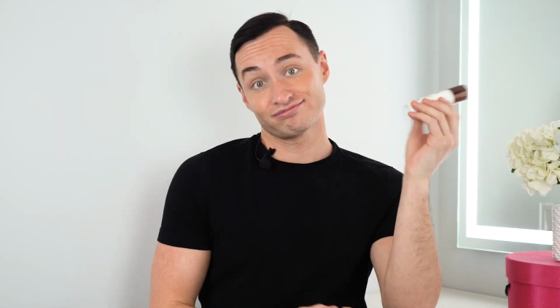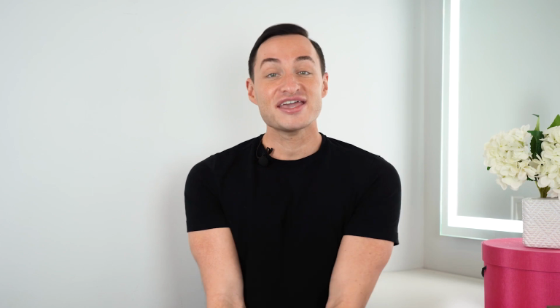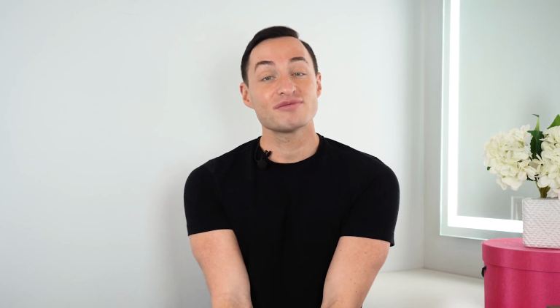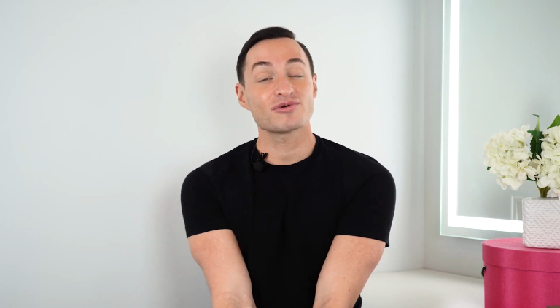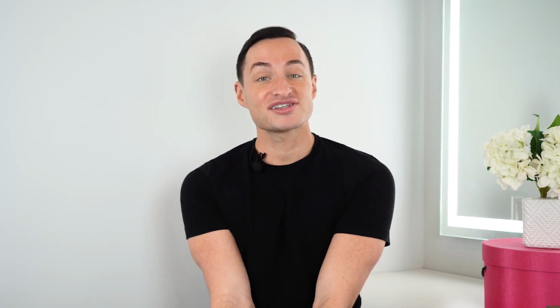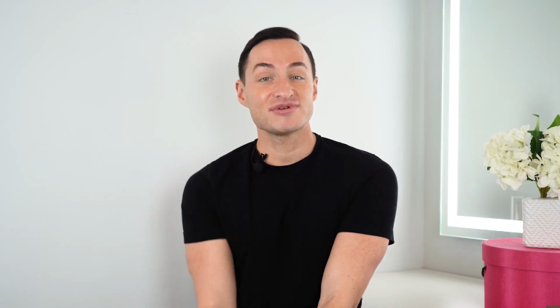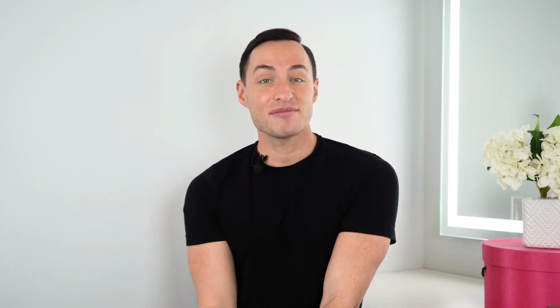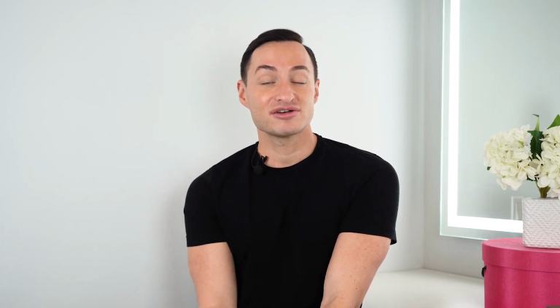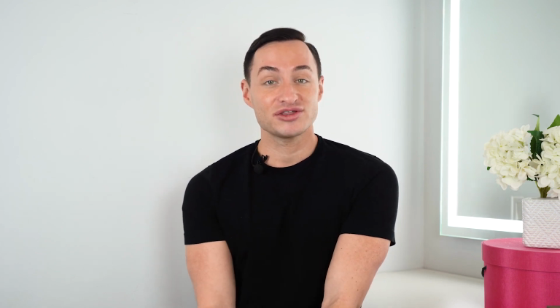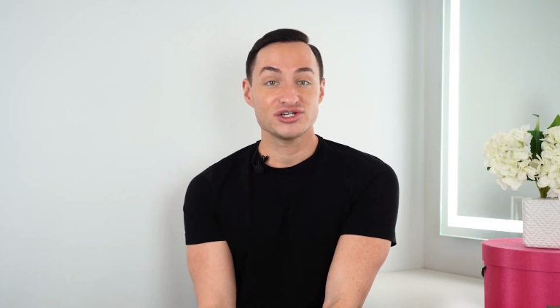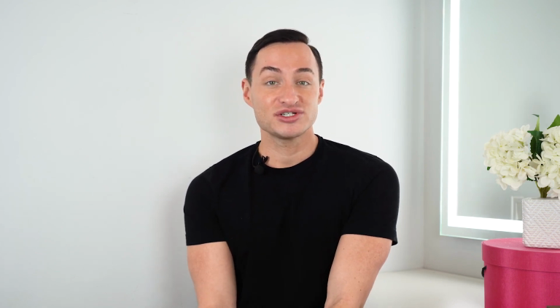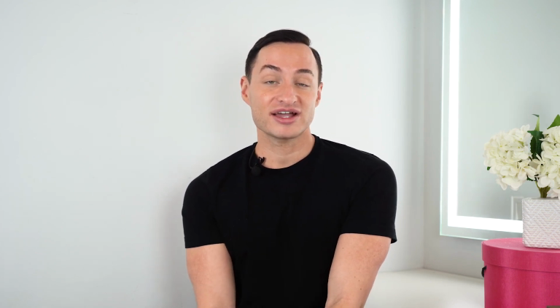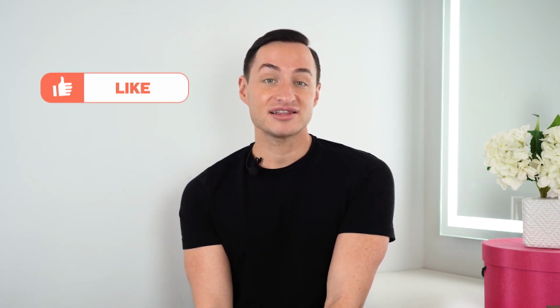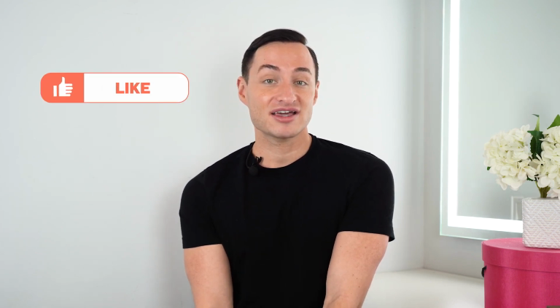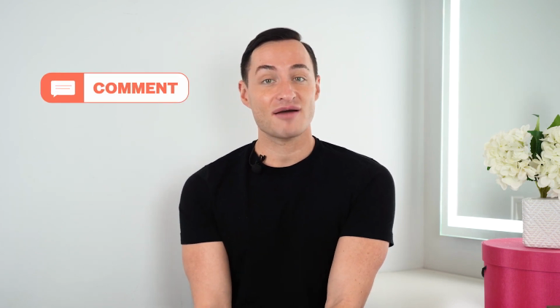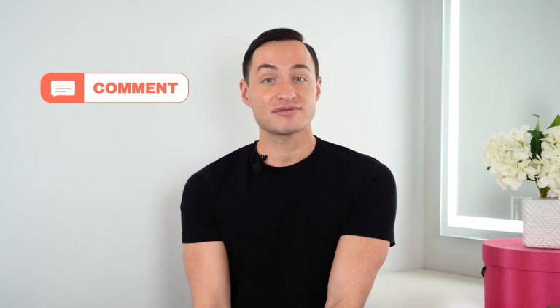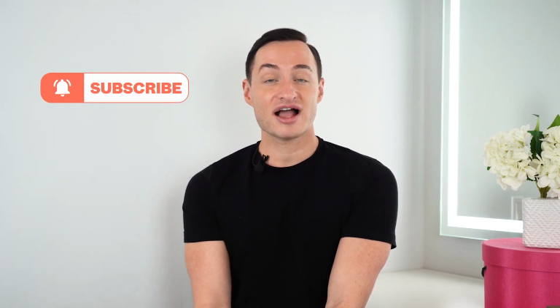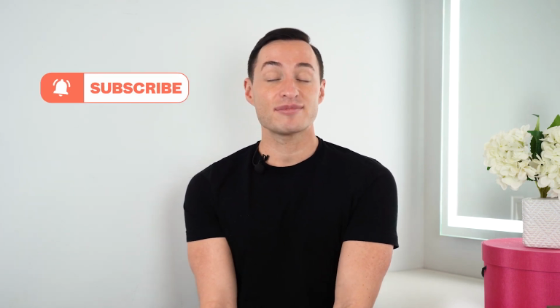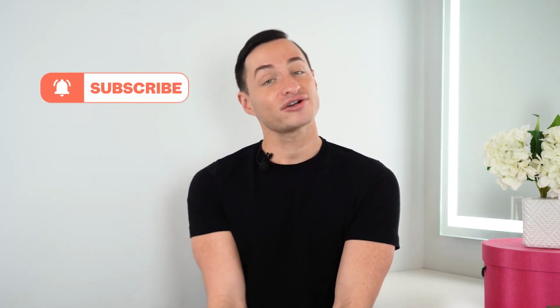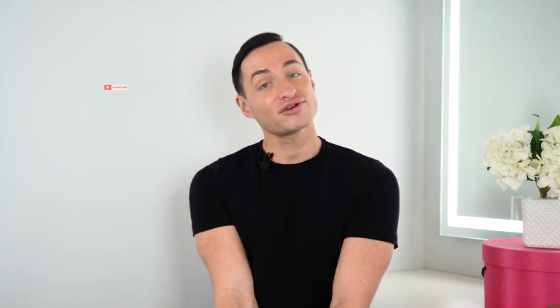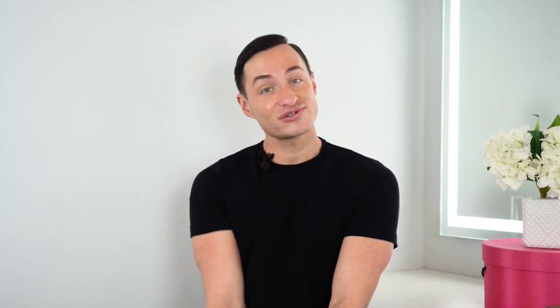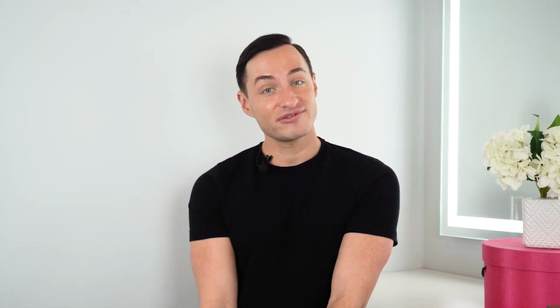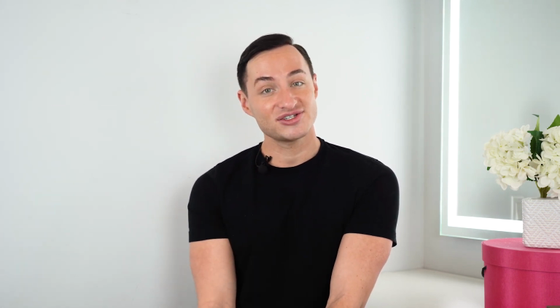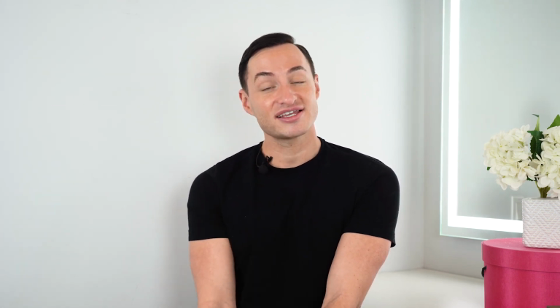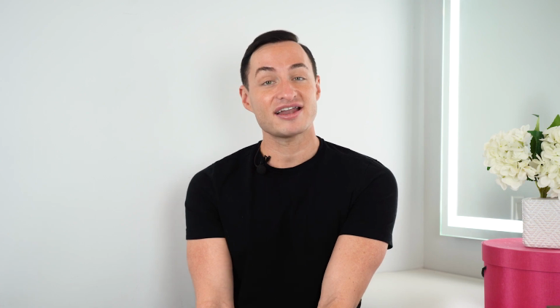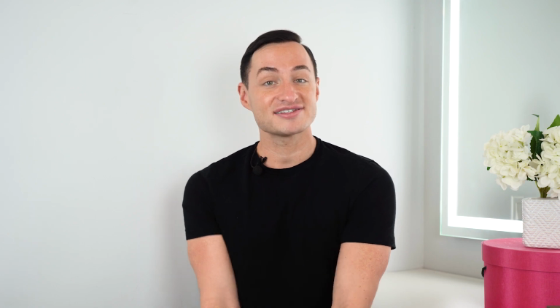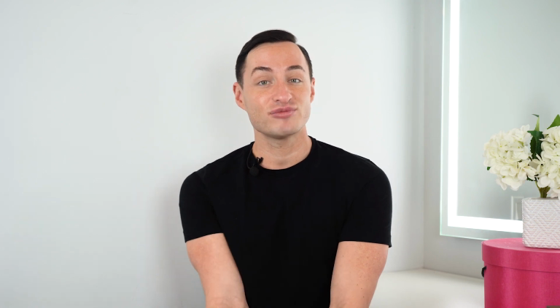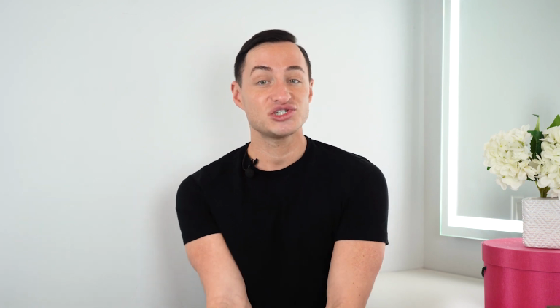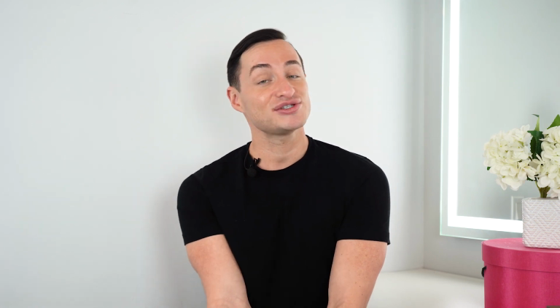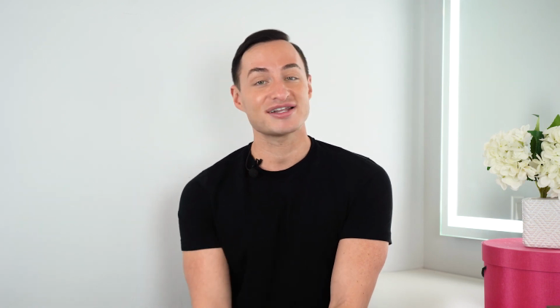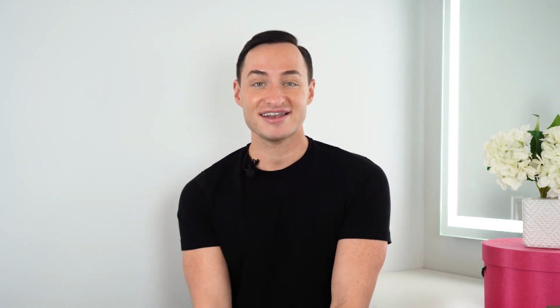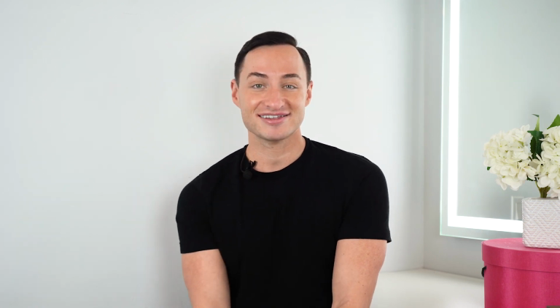Thank you so much for watching this week's episode of What the Dupe. Don't forget to like, comment, subscribe, turn on those post notifications, and let us know which dupes you want to see next.